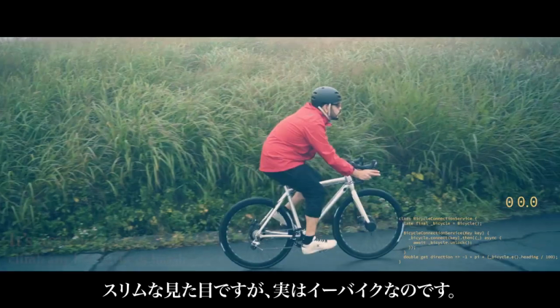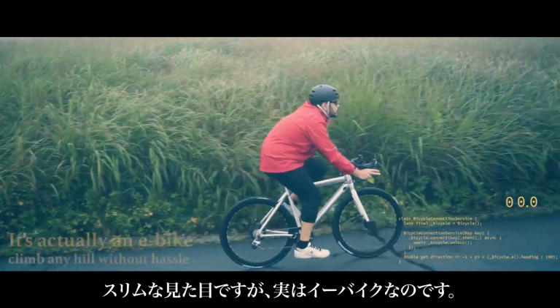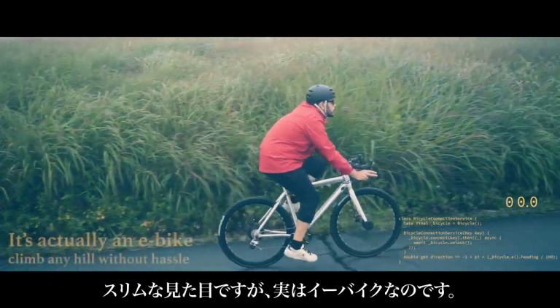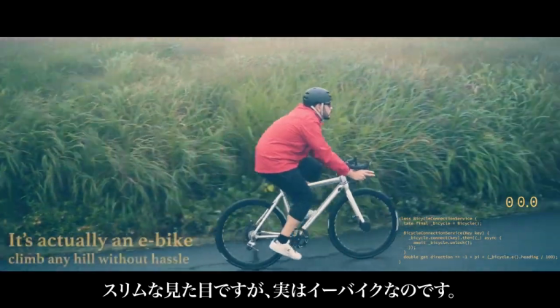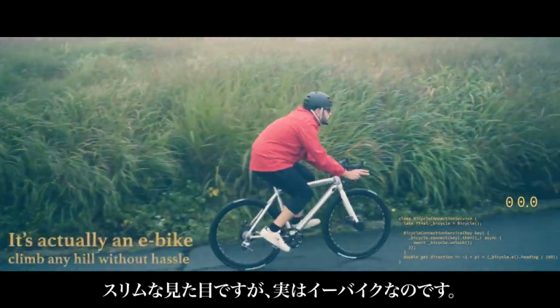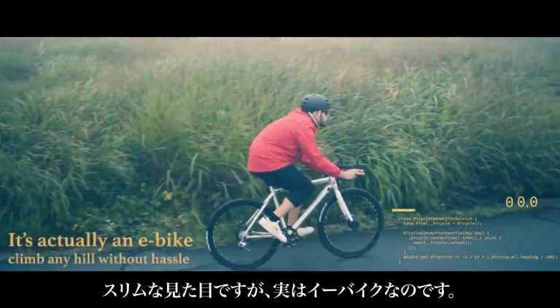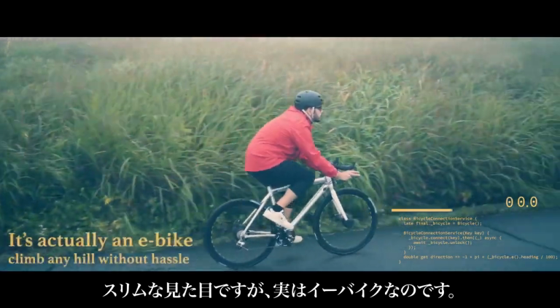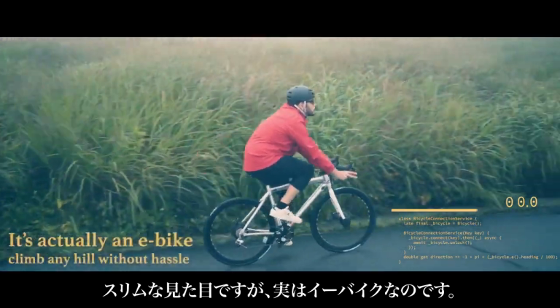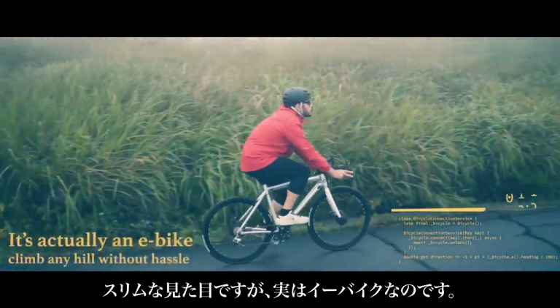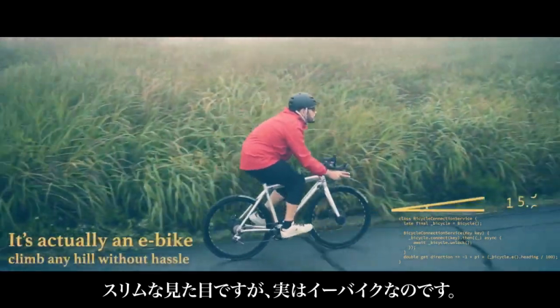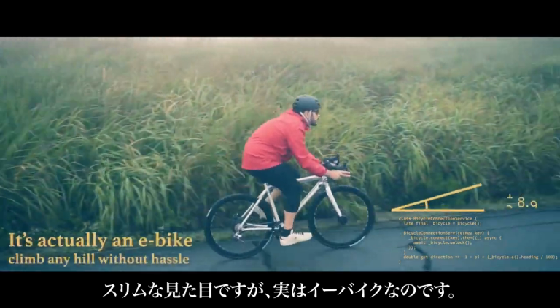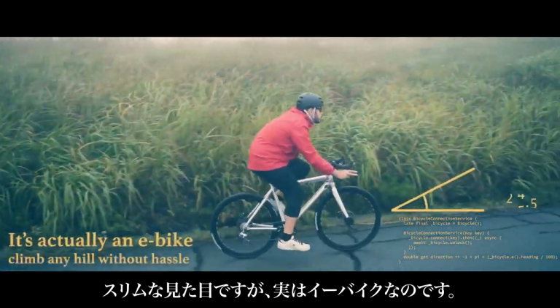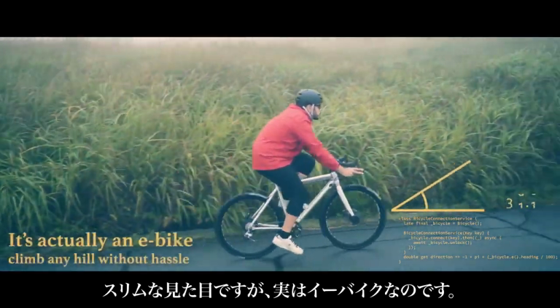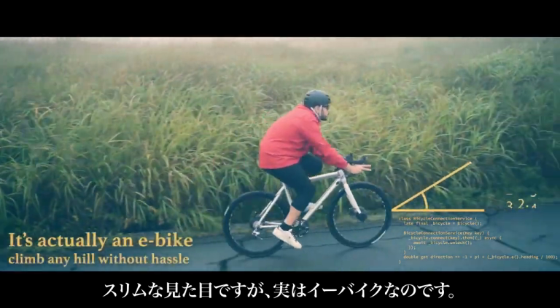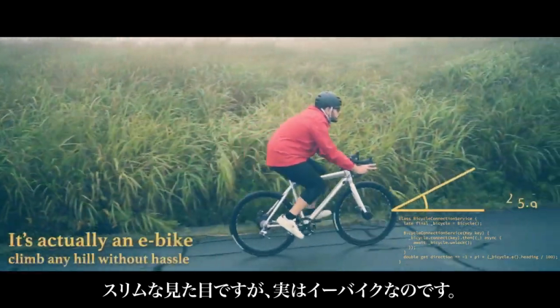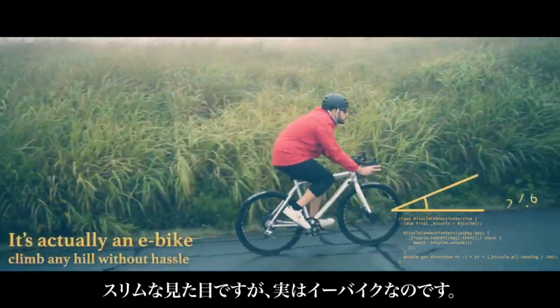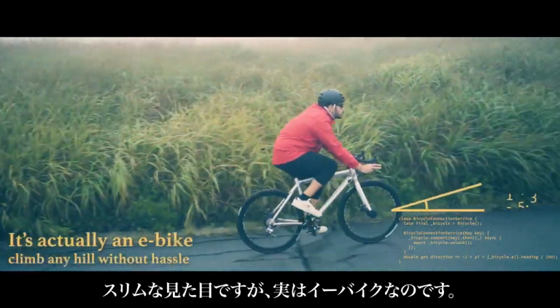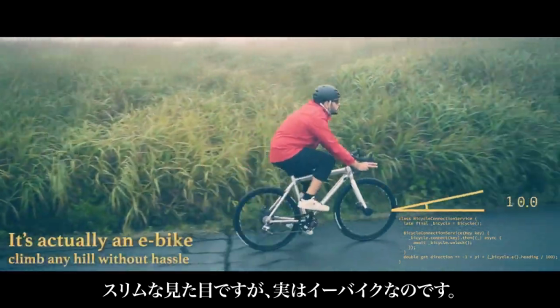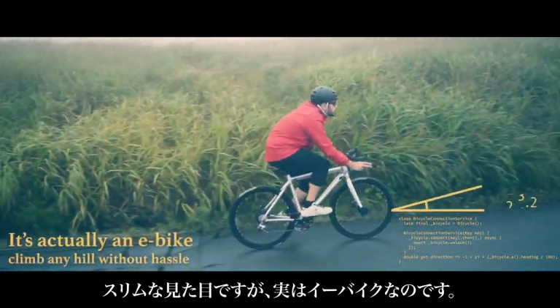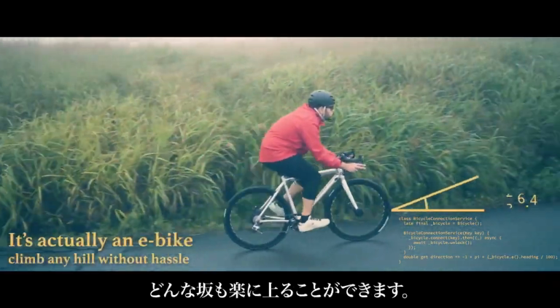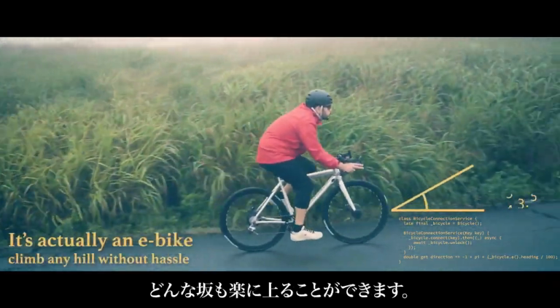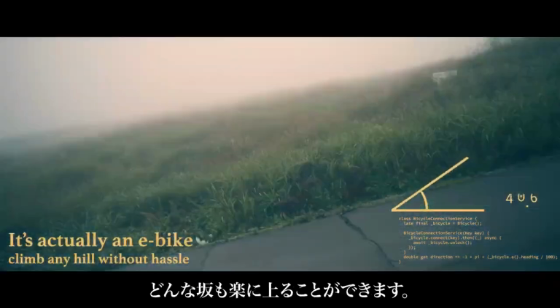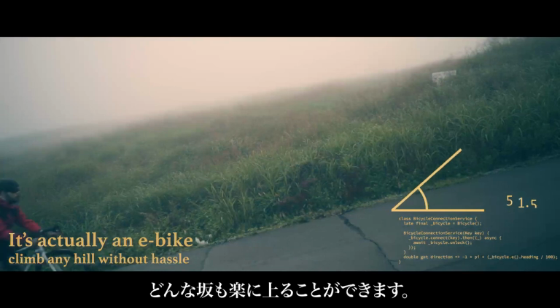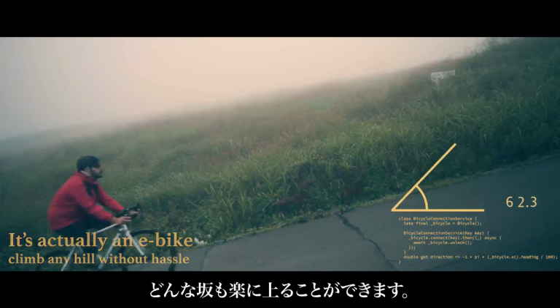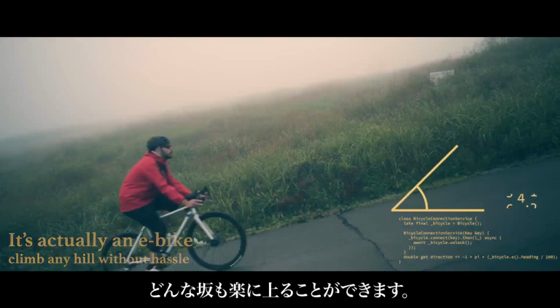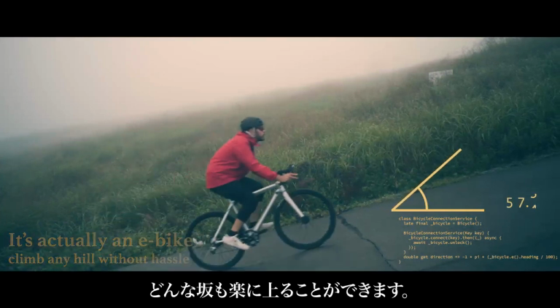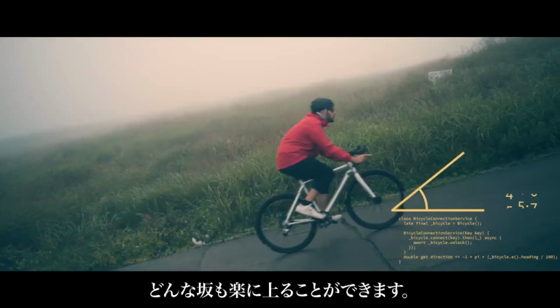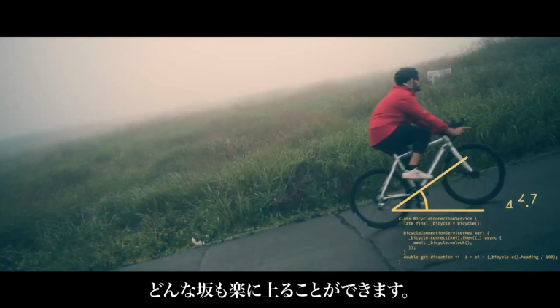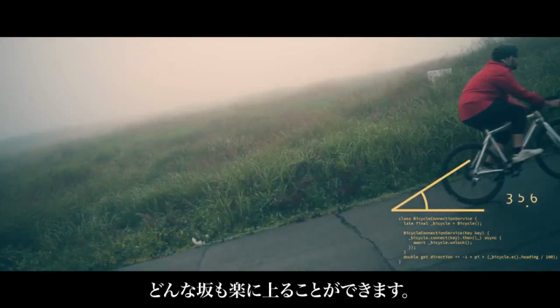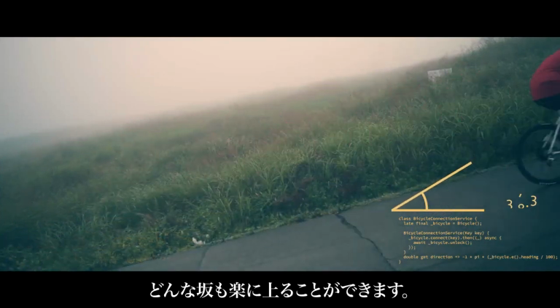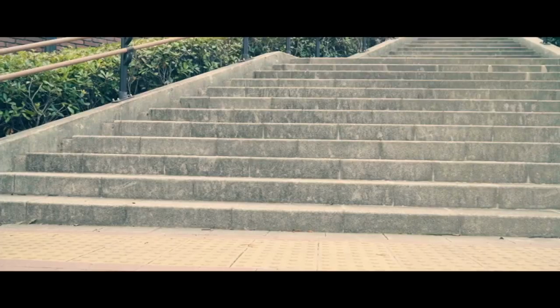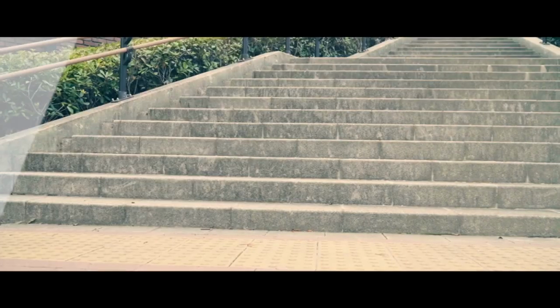Contrary to its appearance, it's actually an e-bike. You can climb any hill without hassle.